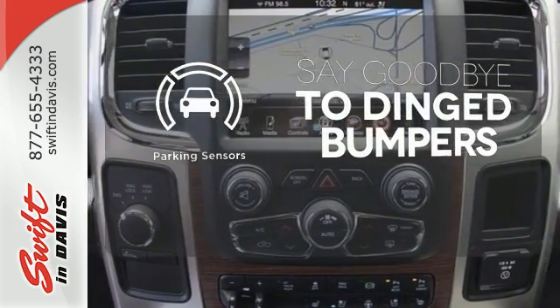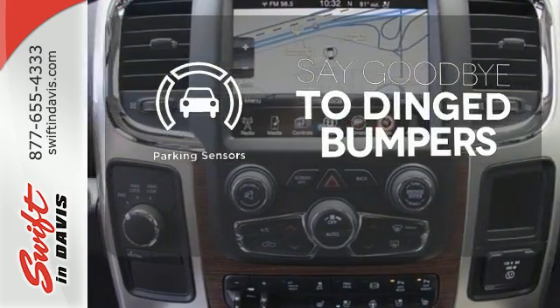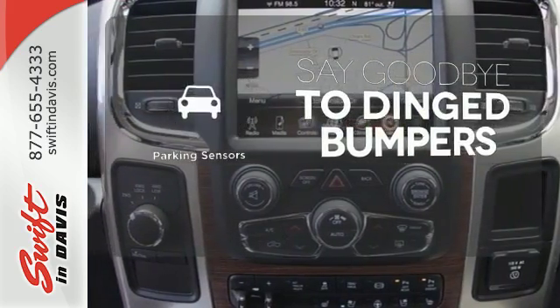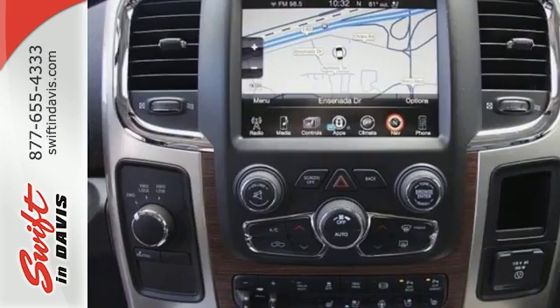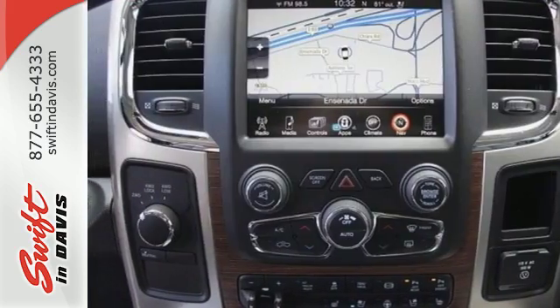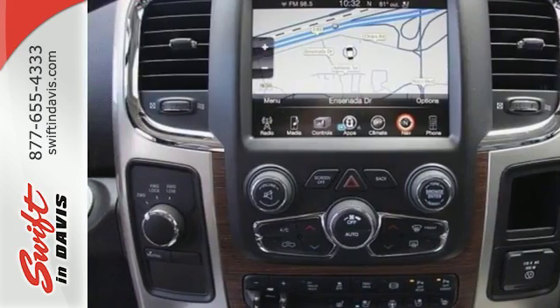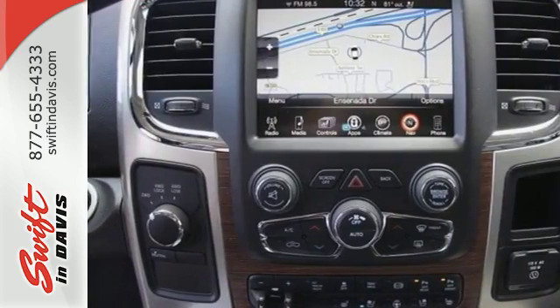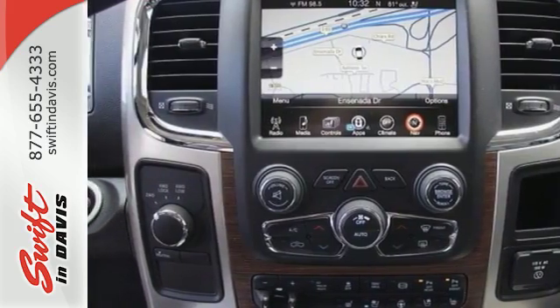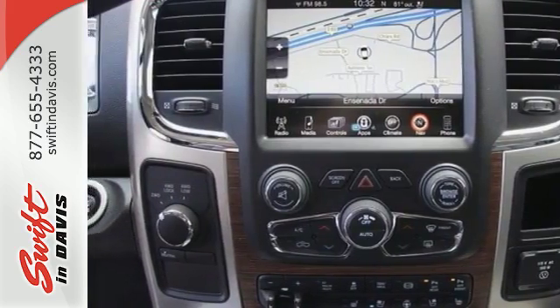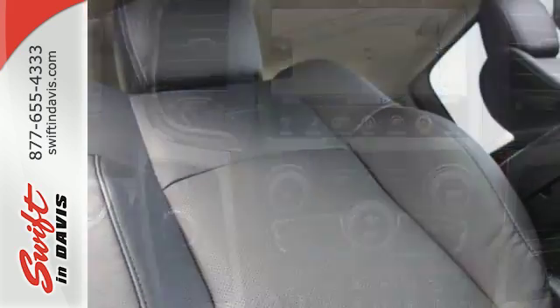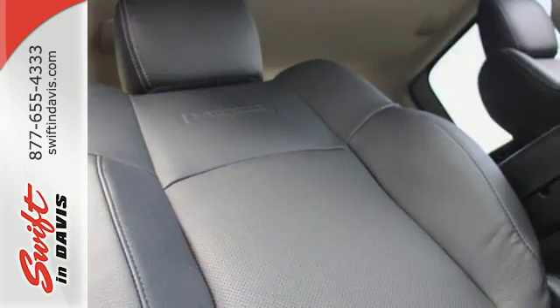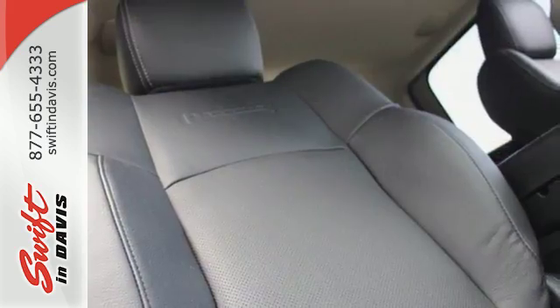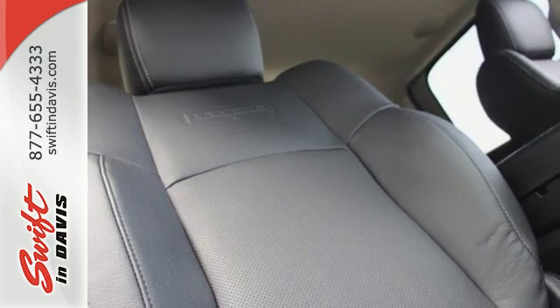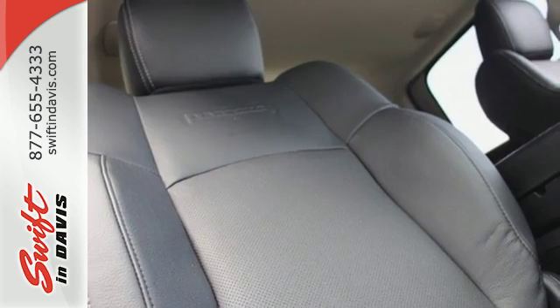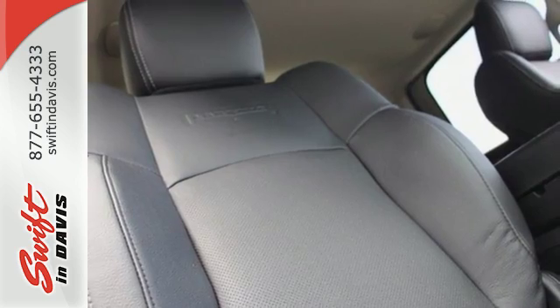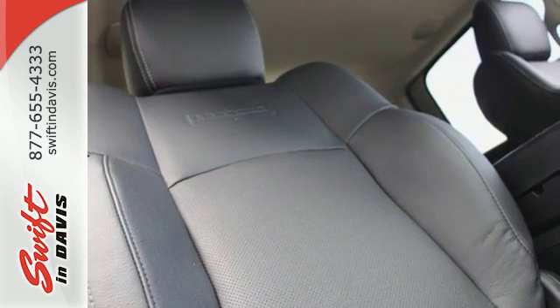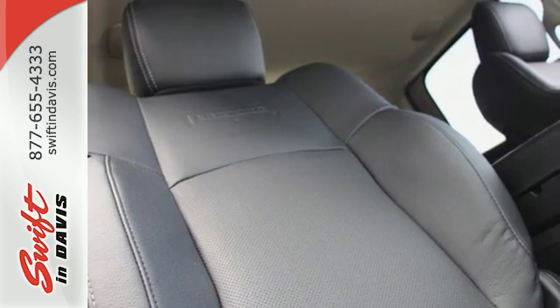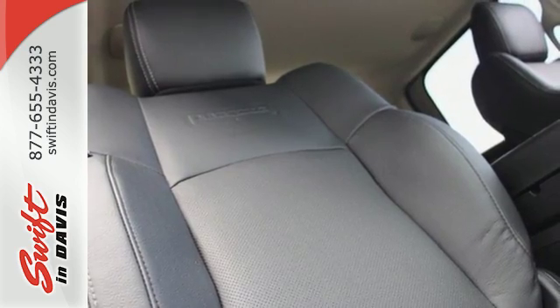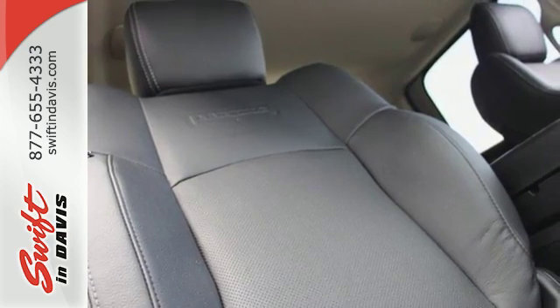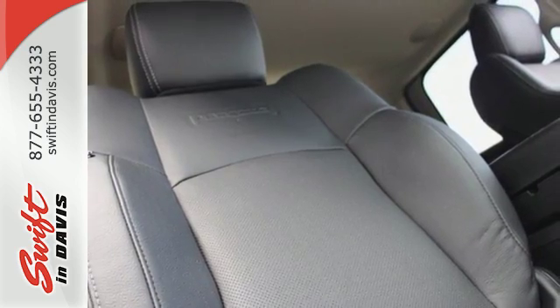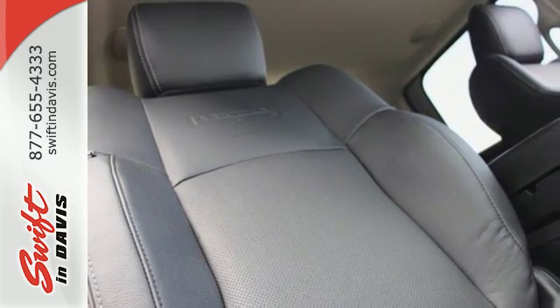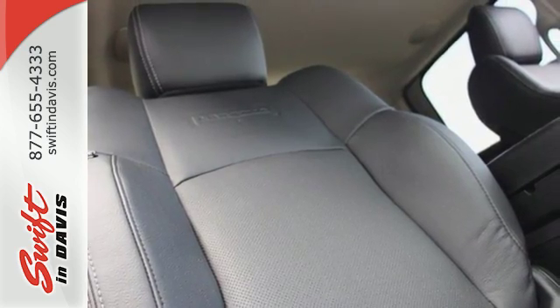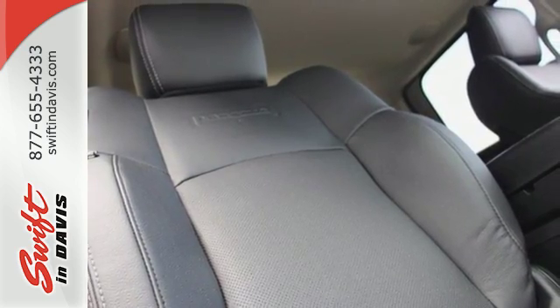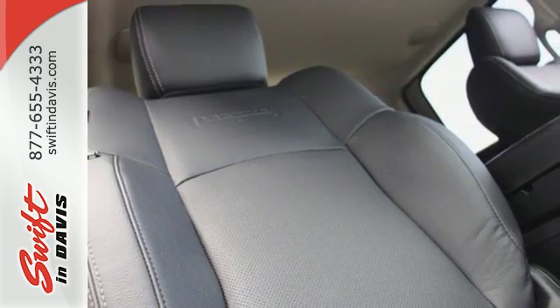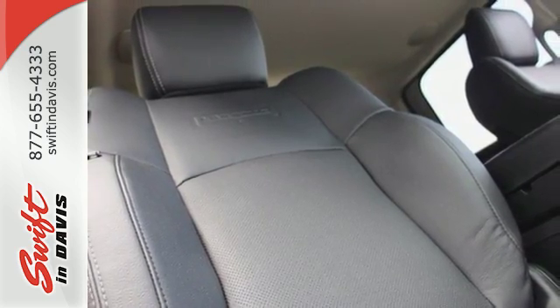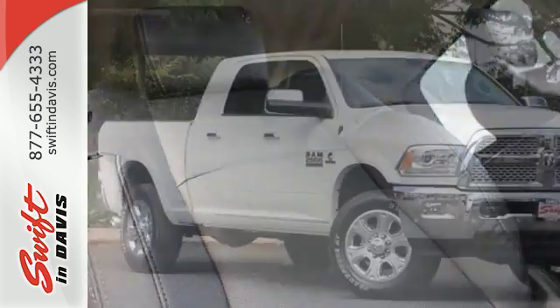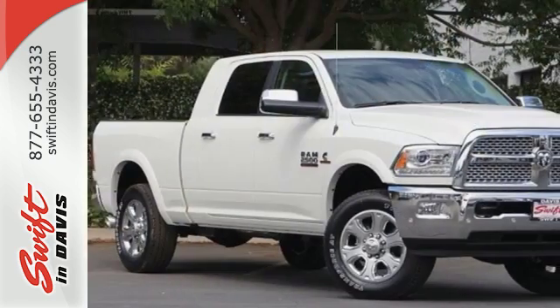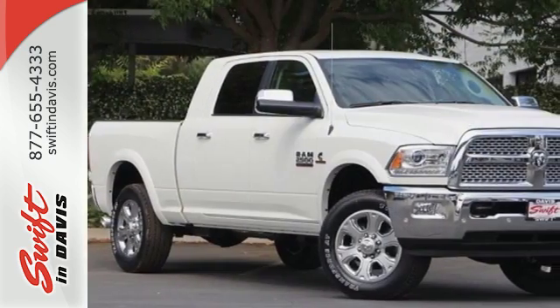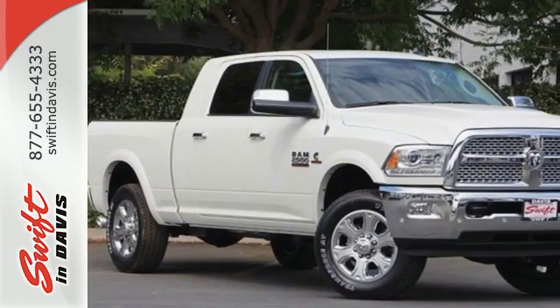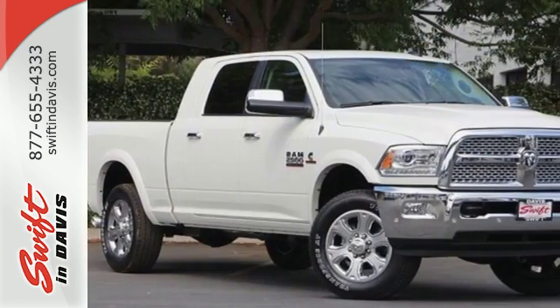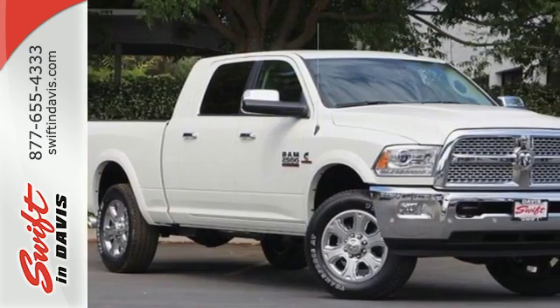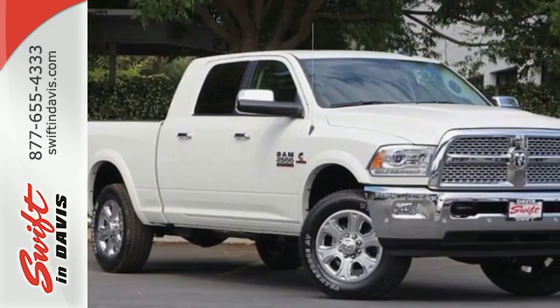Don't attempt heavy loads unless you have a tested truck worthy of the task. Test drive this Ram 2500 today.